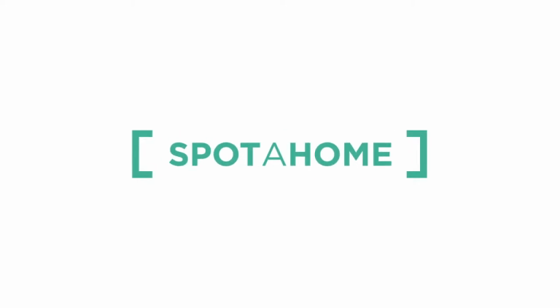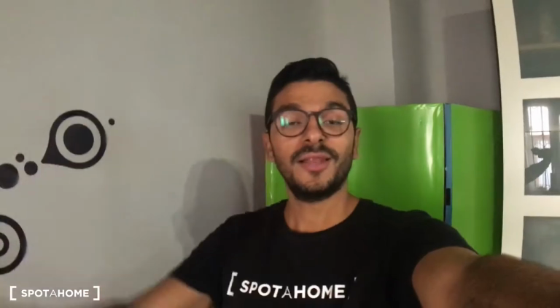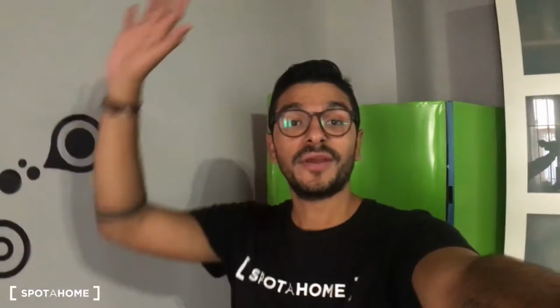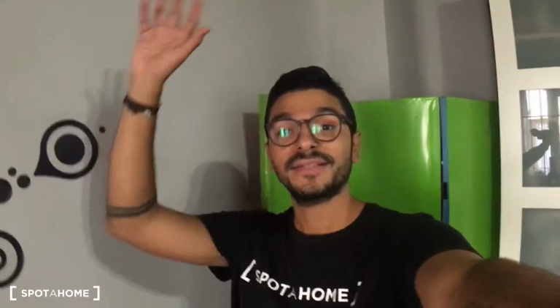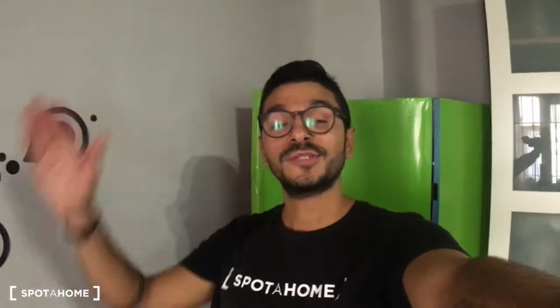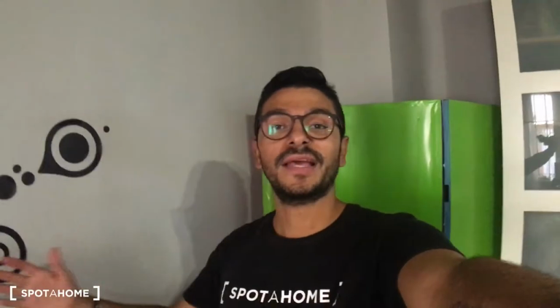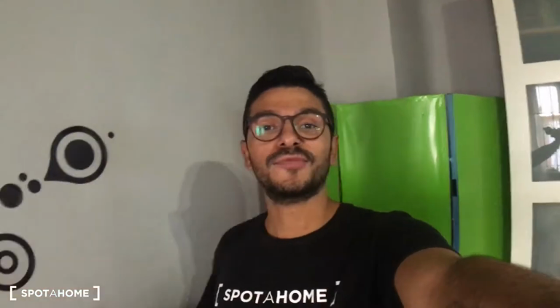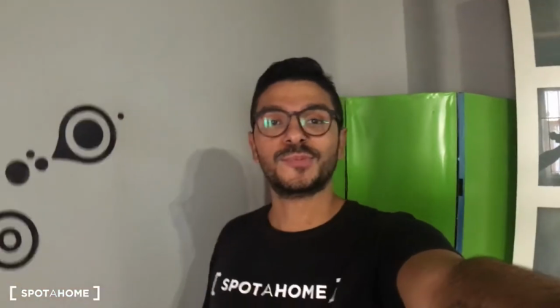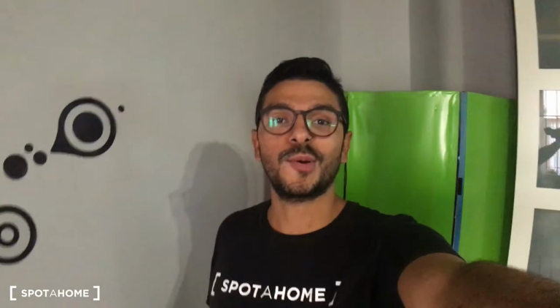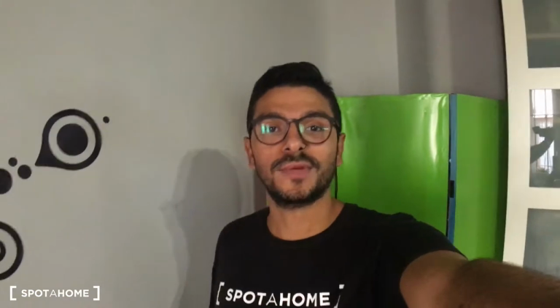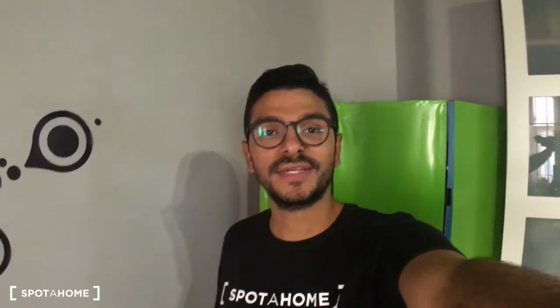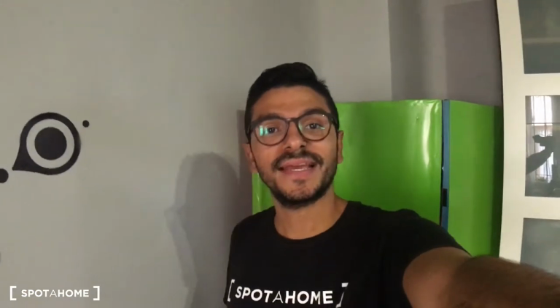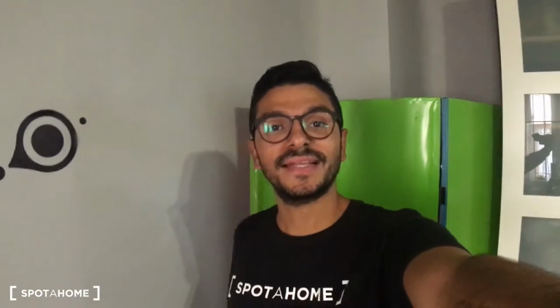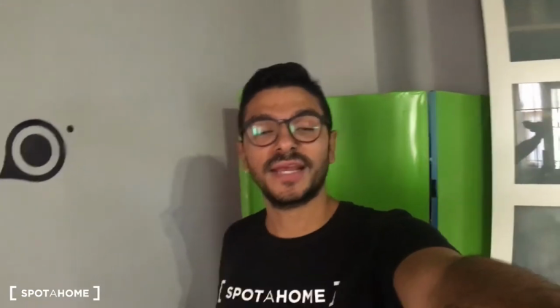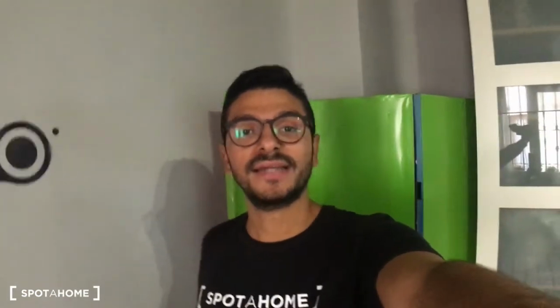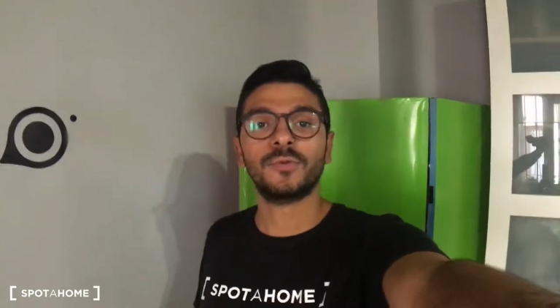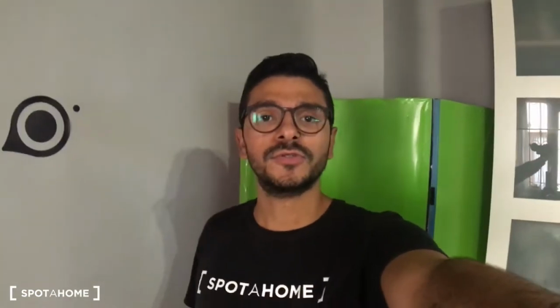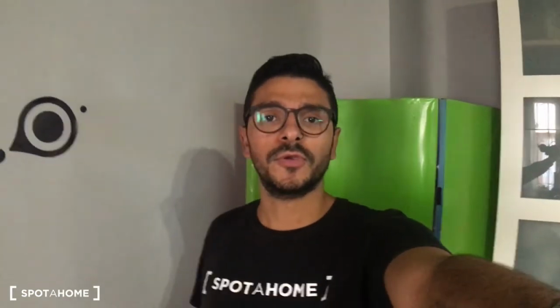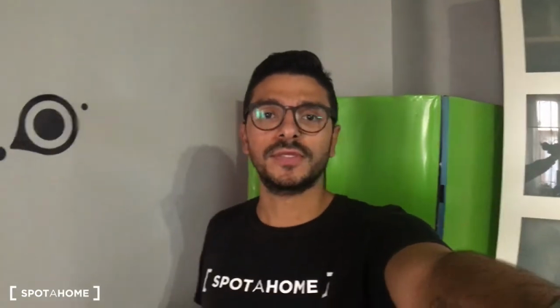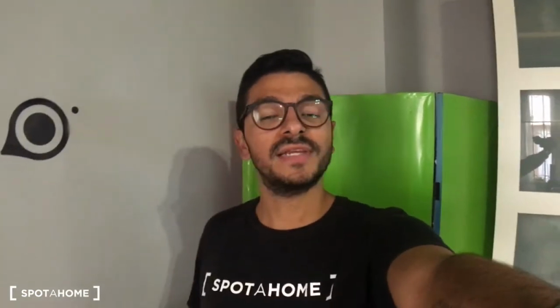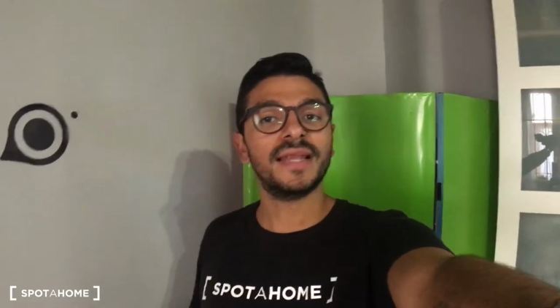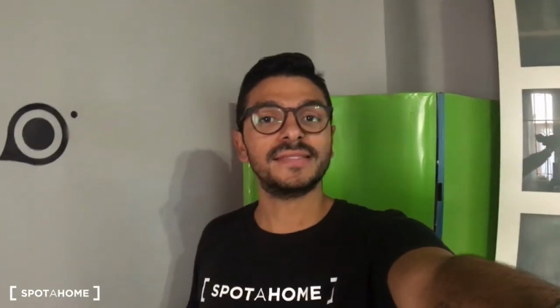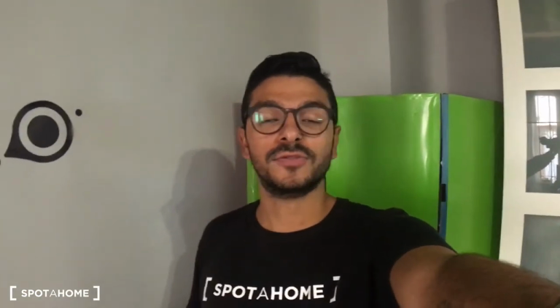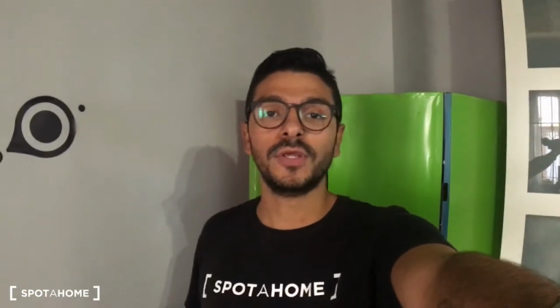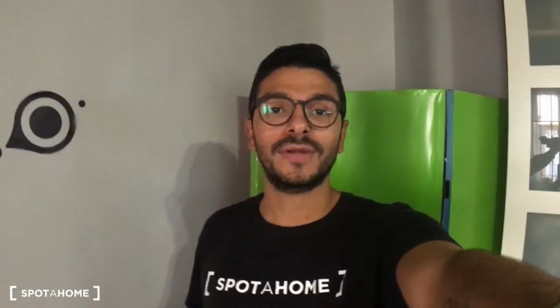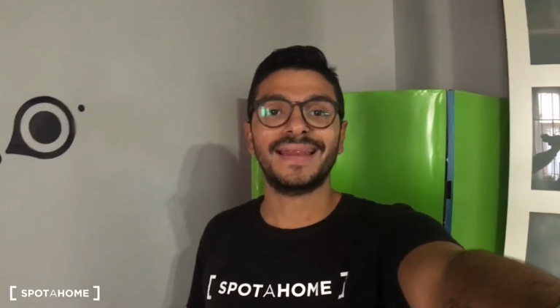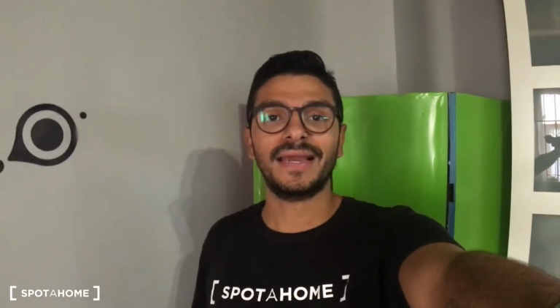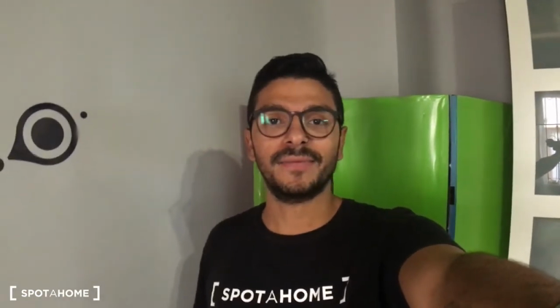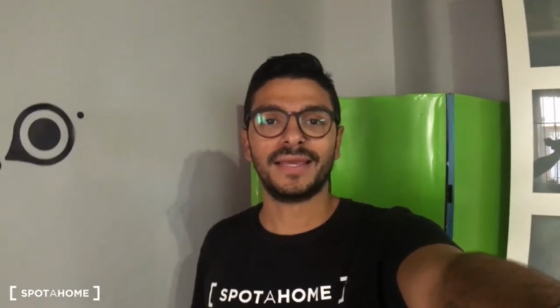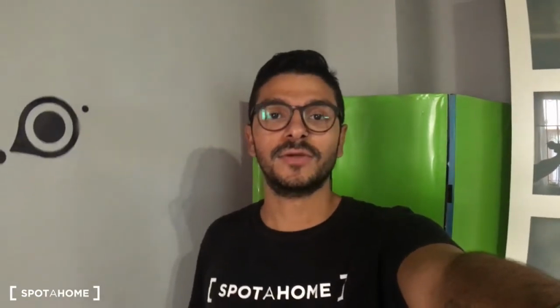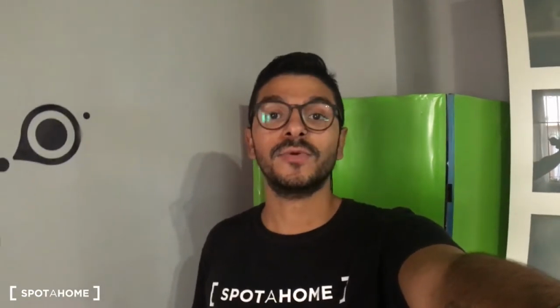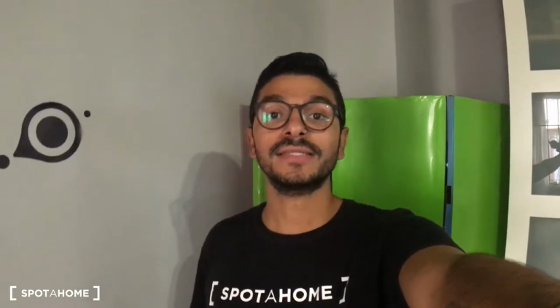Hello there, this is Miguel from Spurajo Madrid and today I want to show you this really nice studio located in Calle Marquez de Cubas.